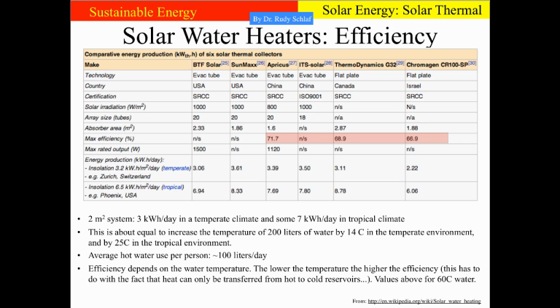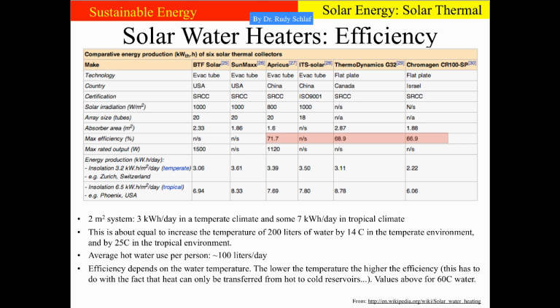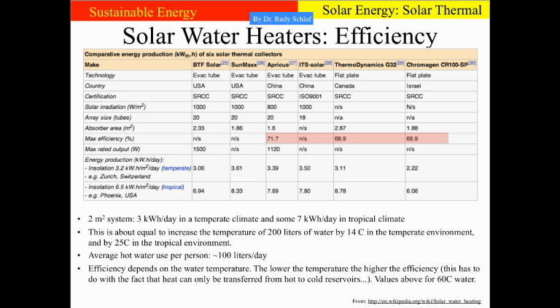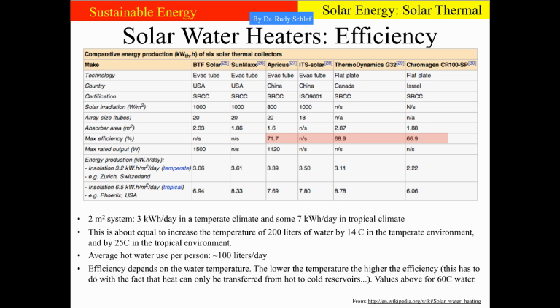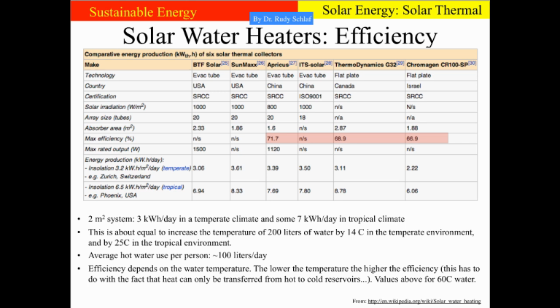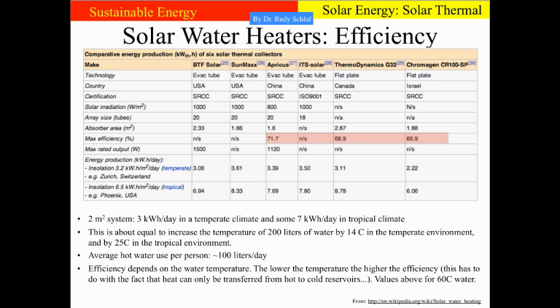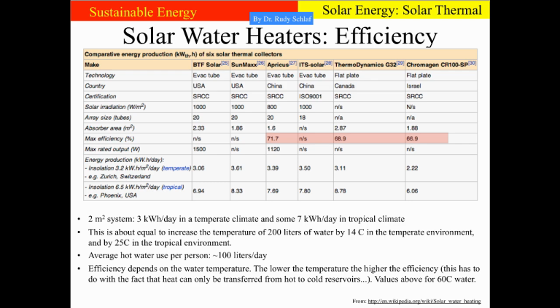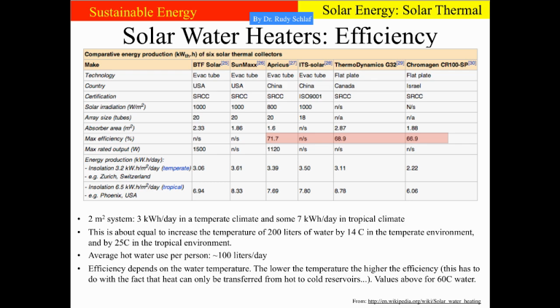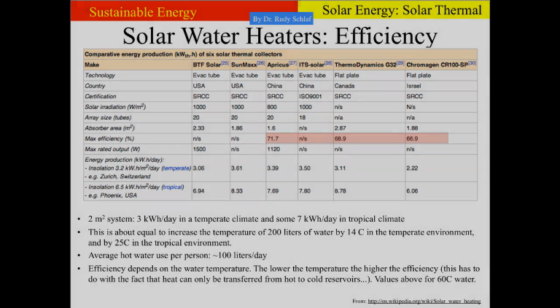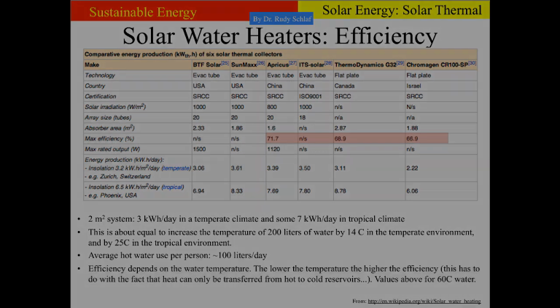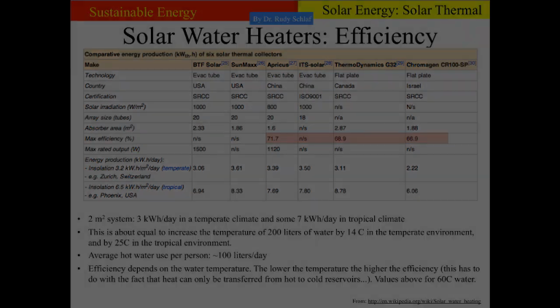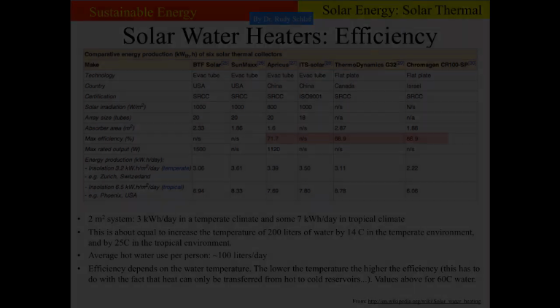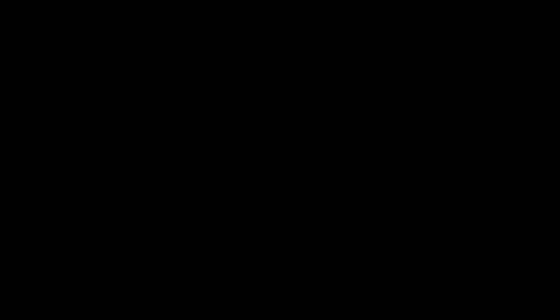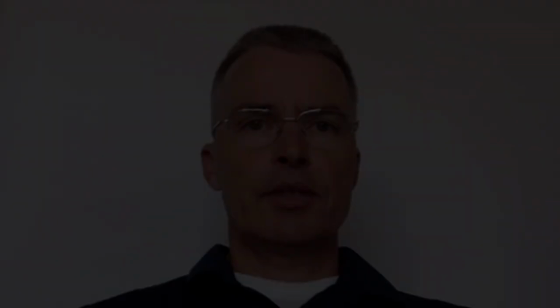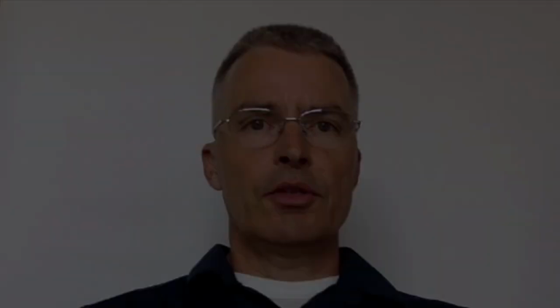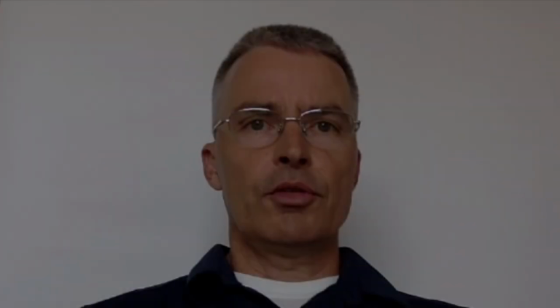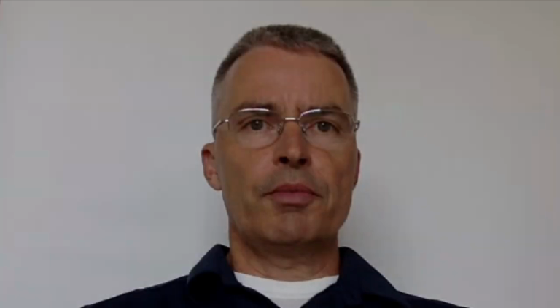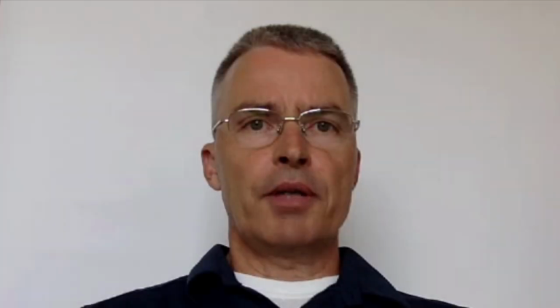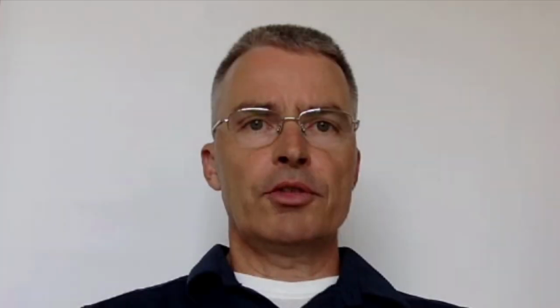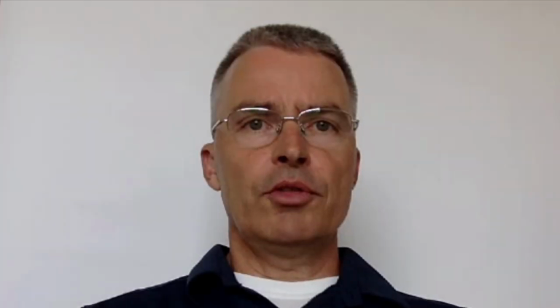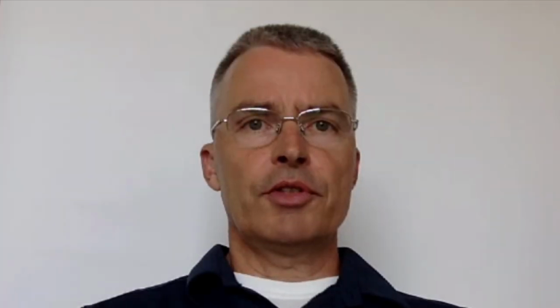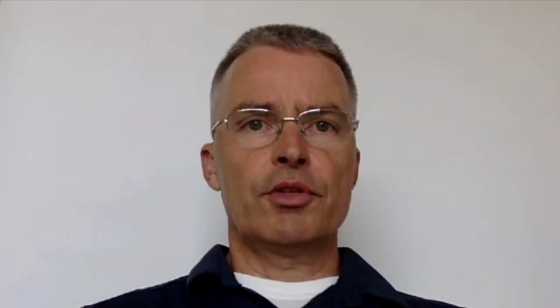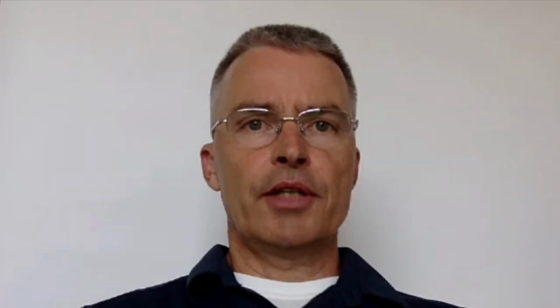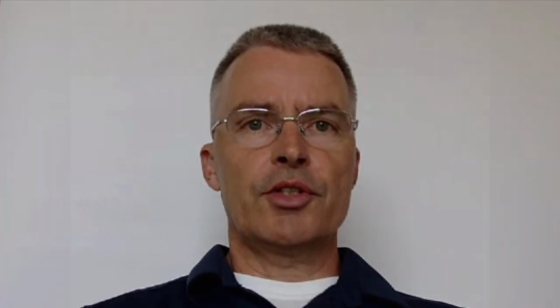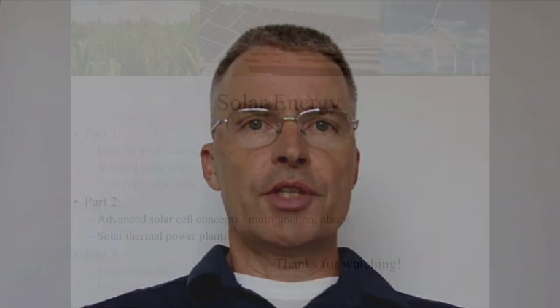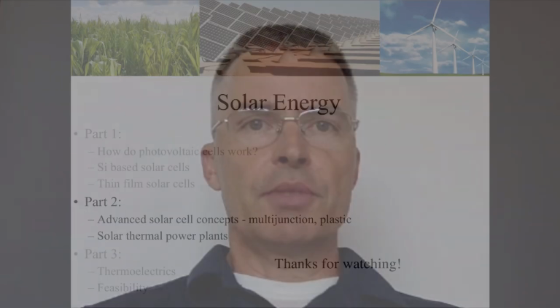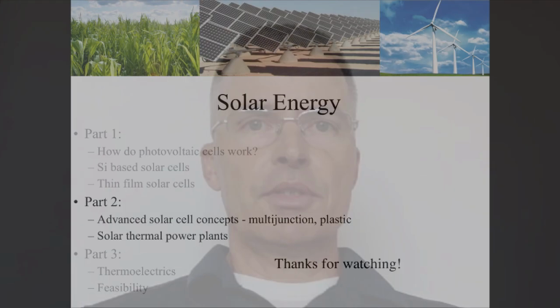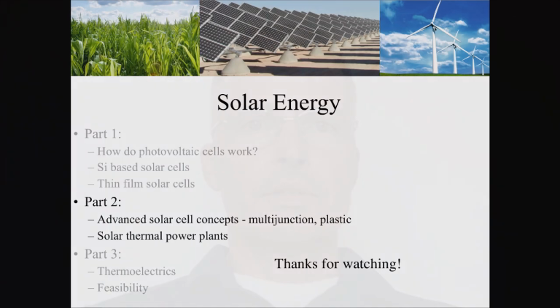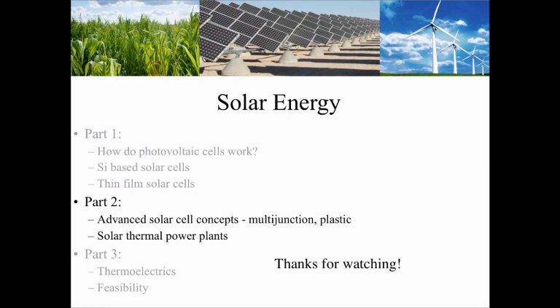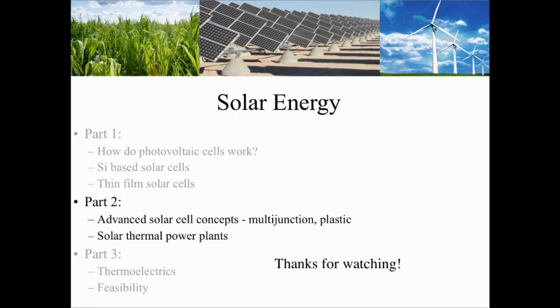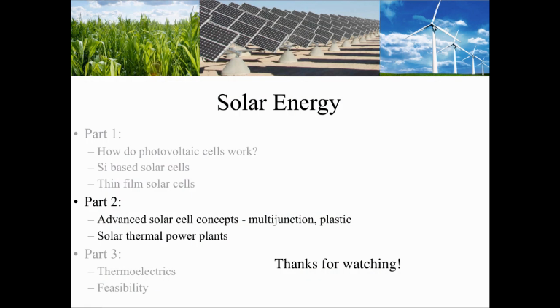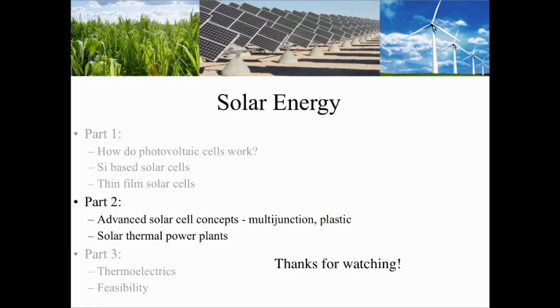This concludes part two of the solar energy segment. Thanks for watching.